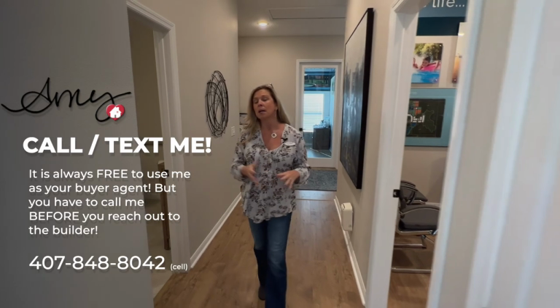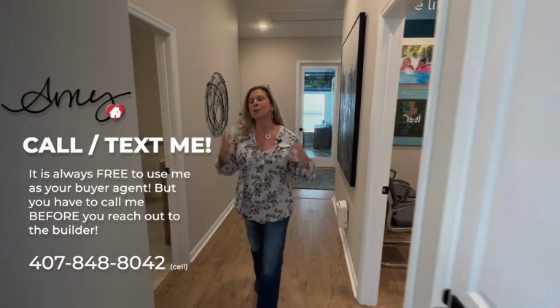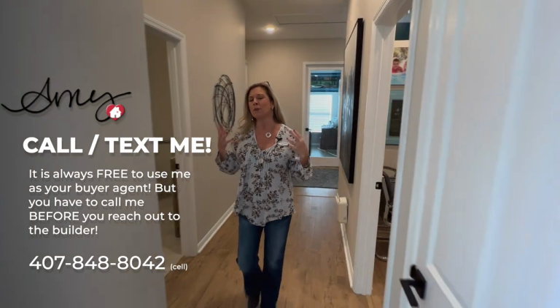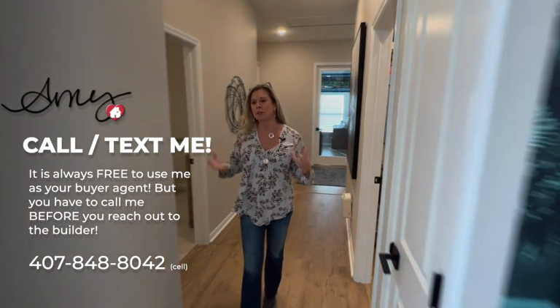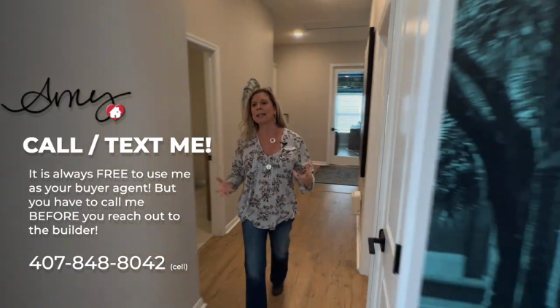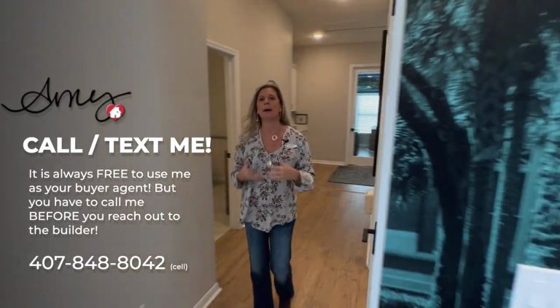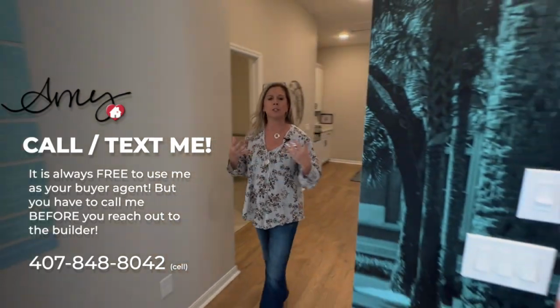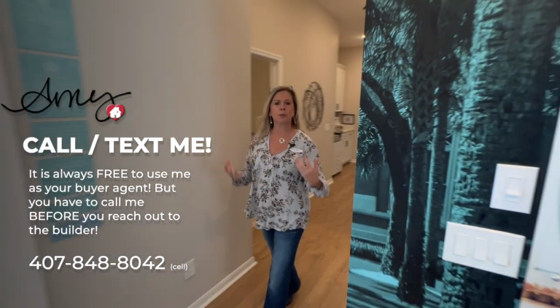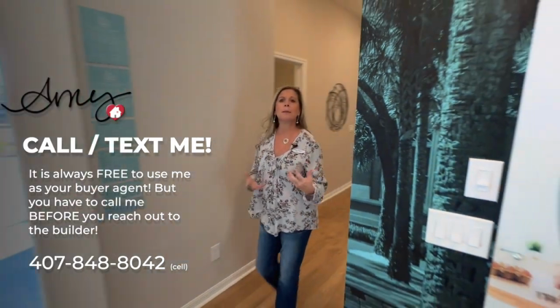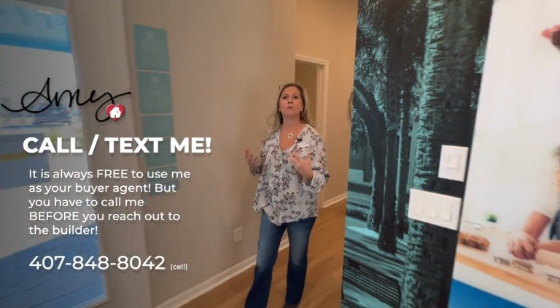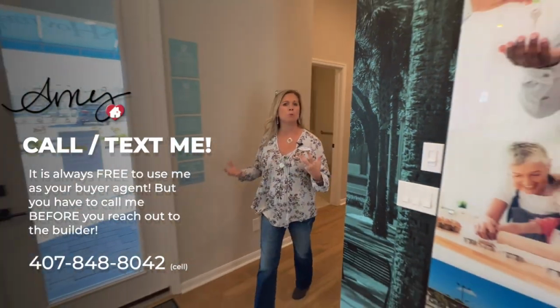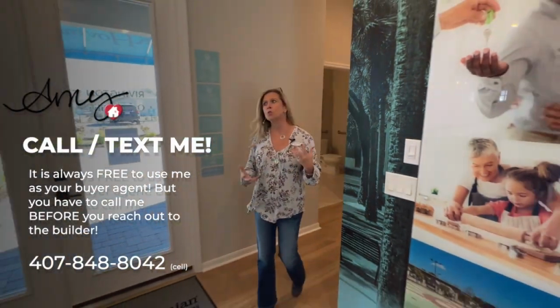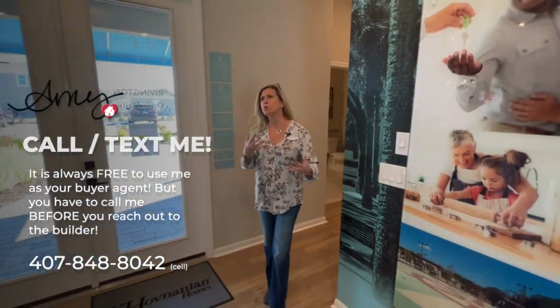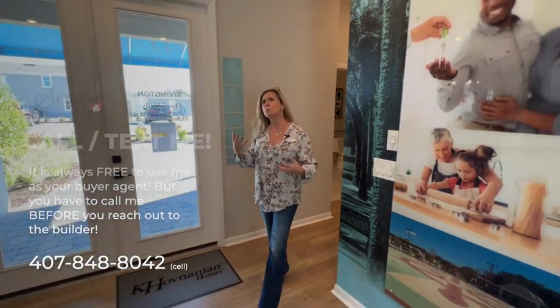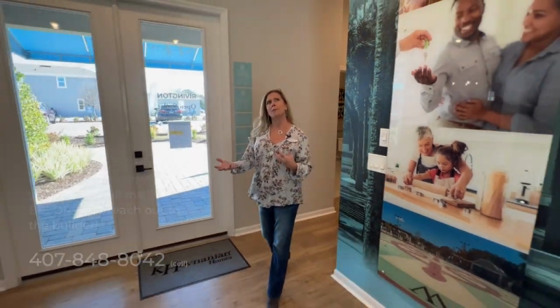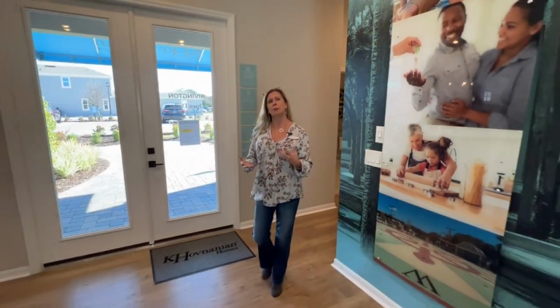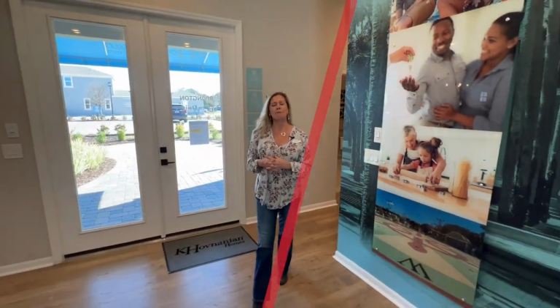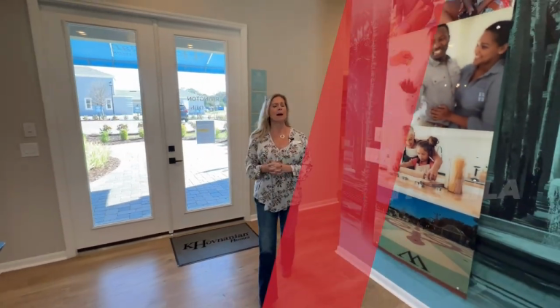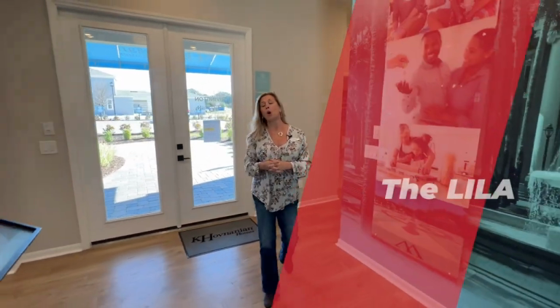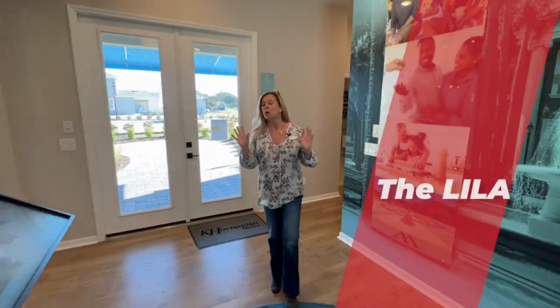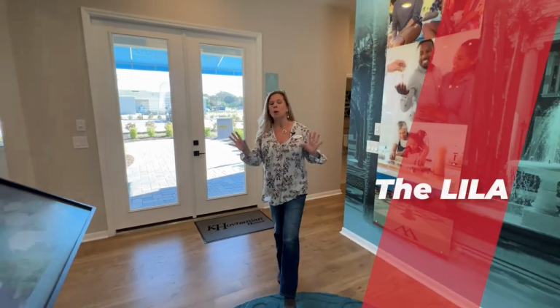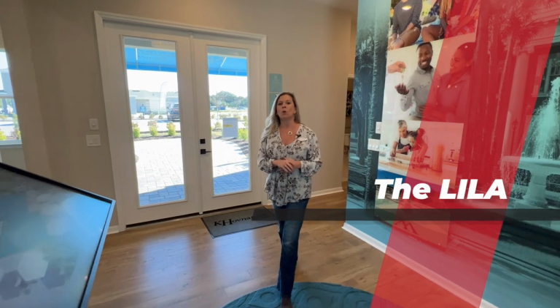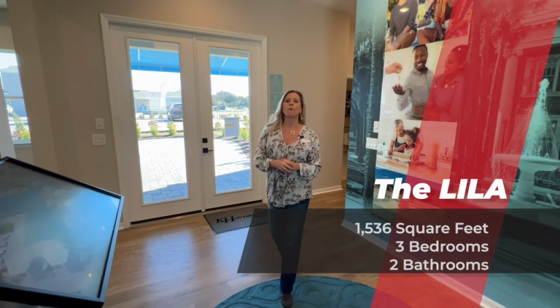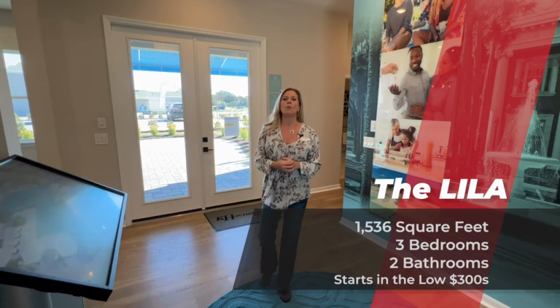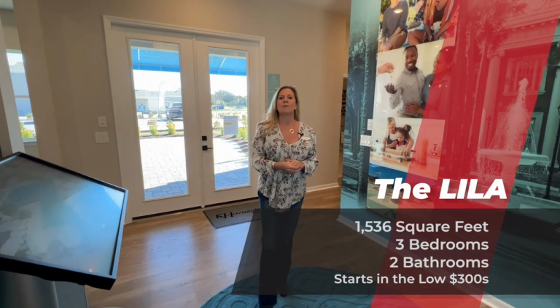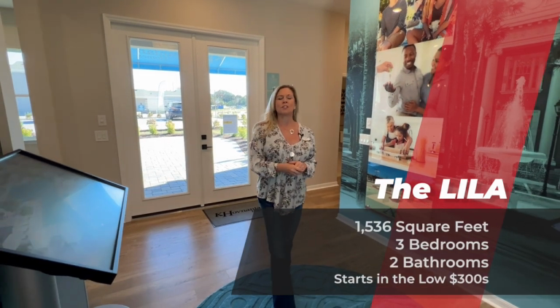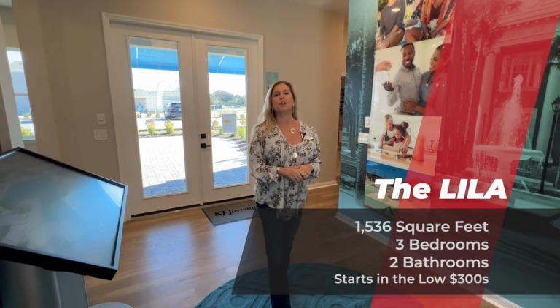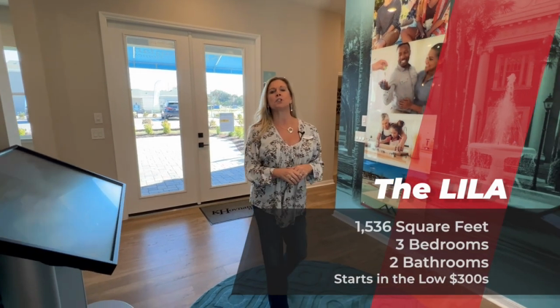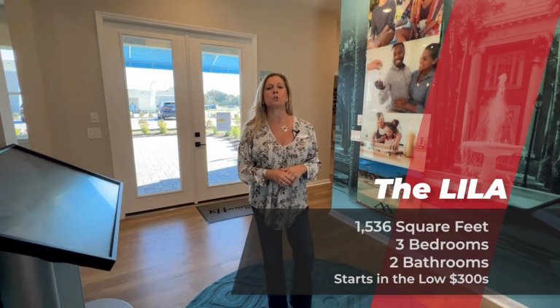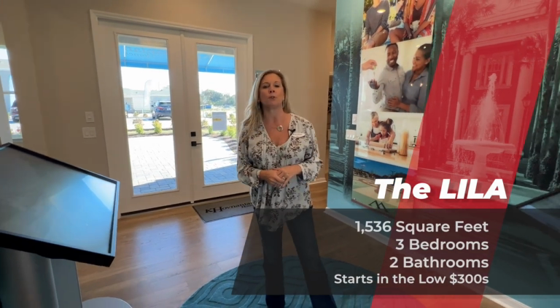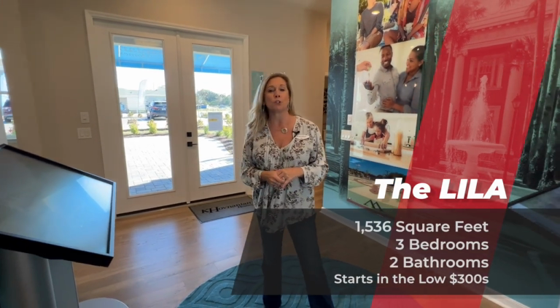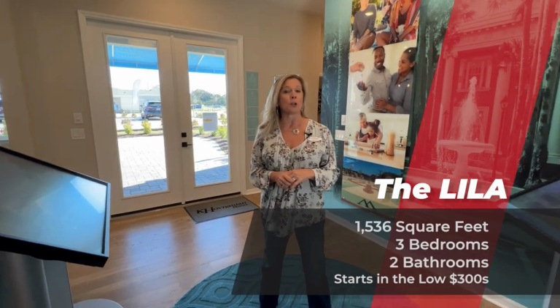So if you're thinking about it, it's a three-bedroom, two-and-a-half-bath home. We'll go over all those facts, figures, and square footage for you.